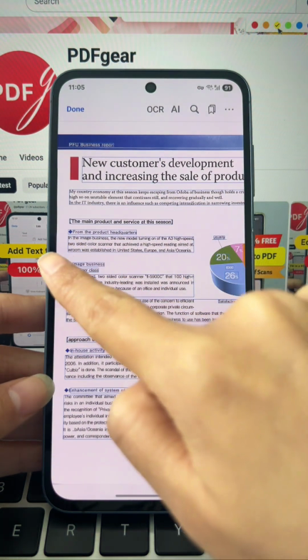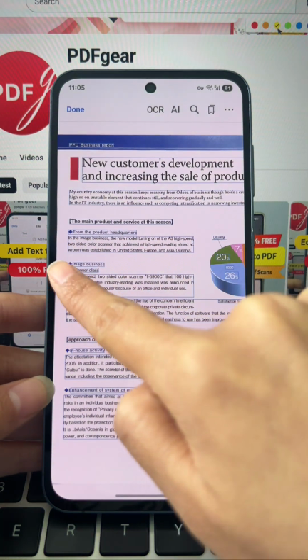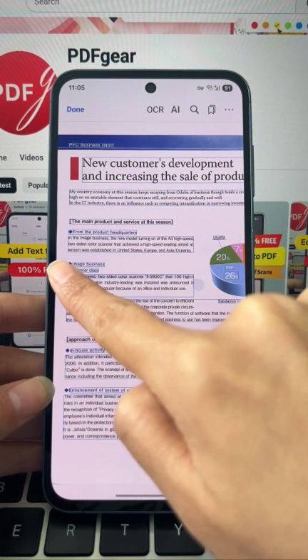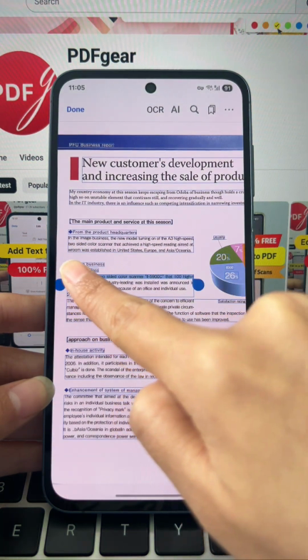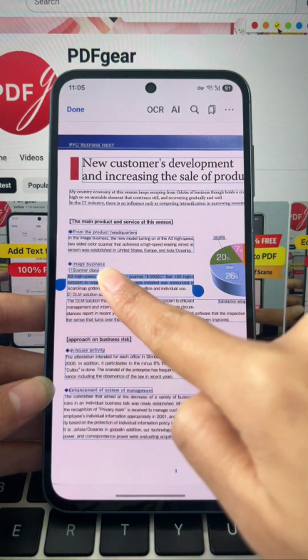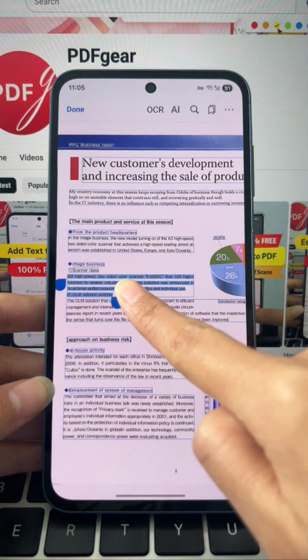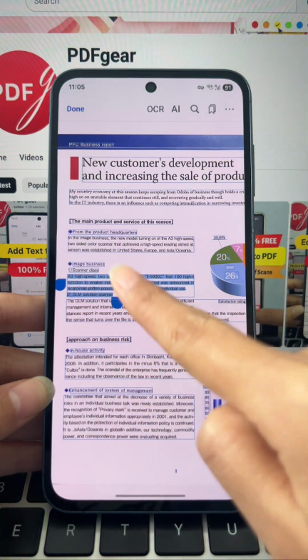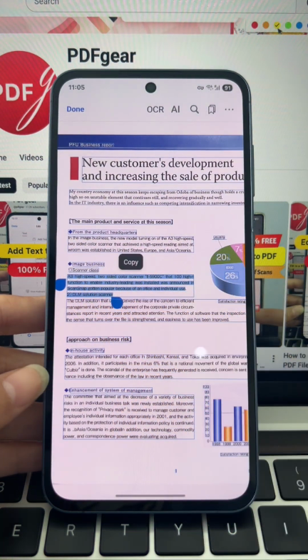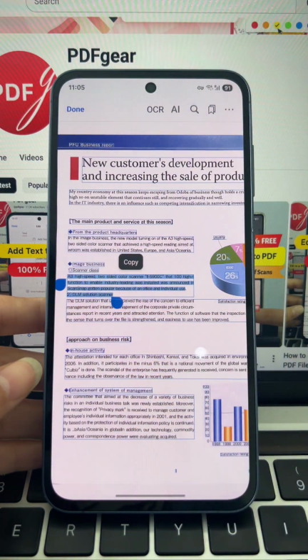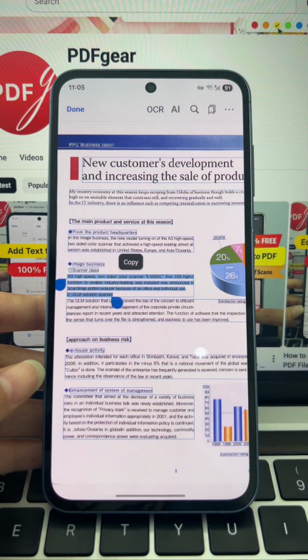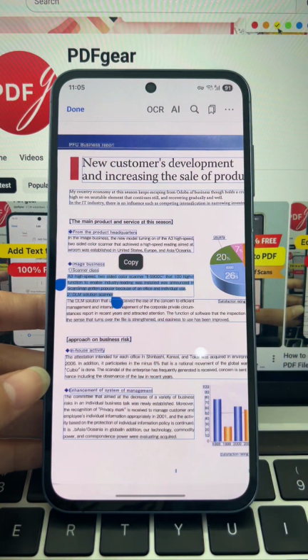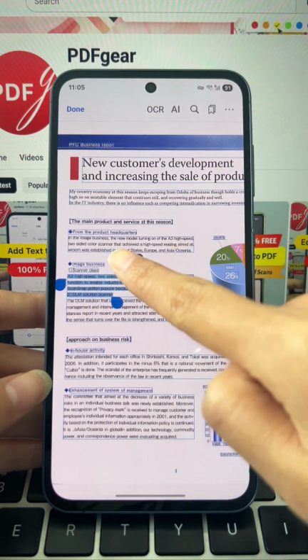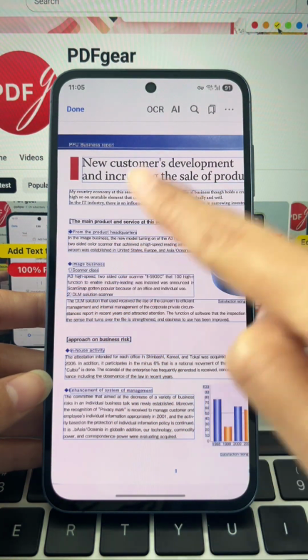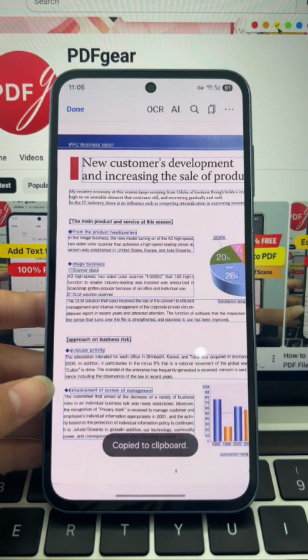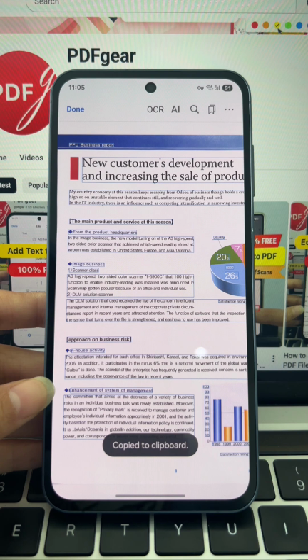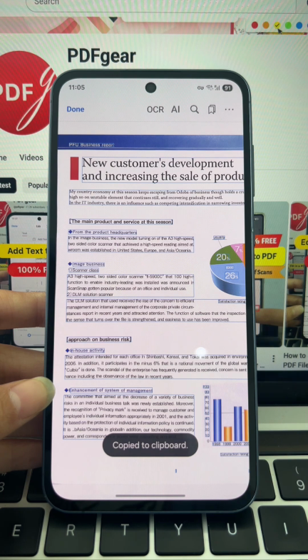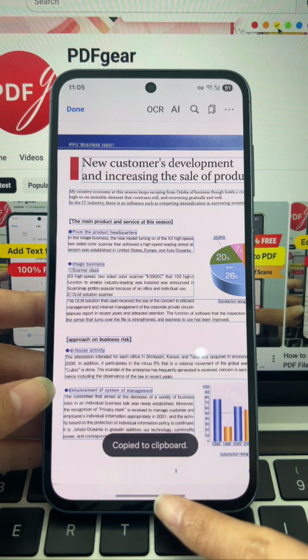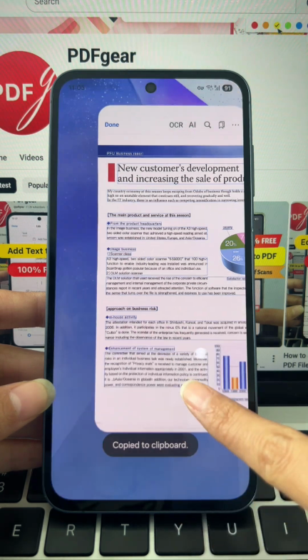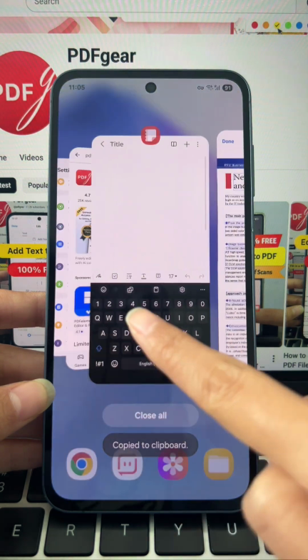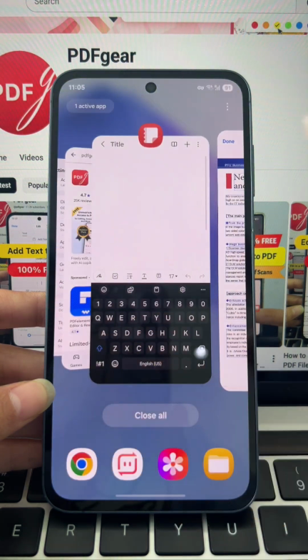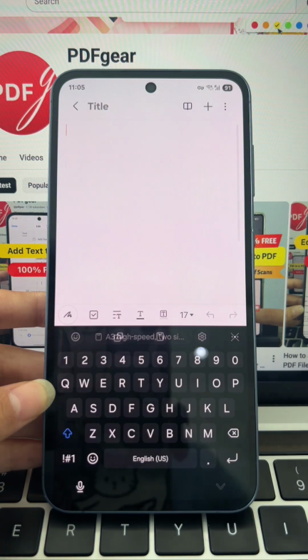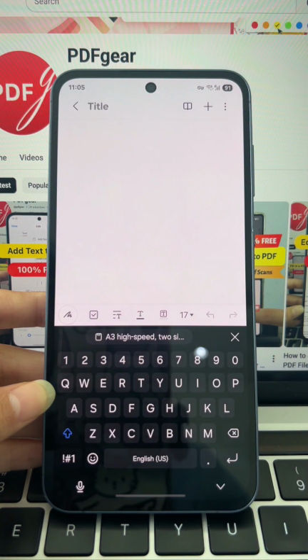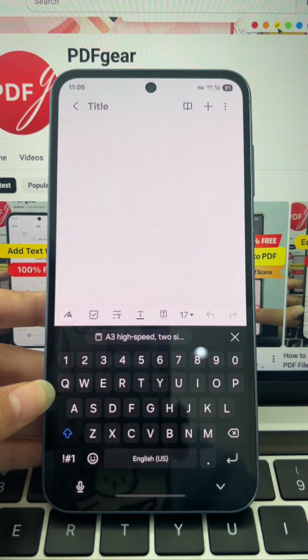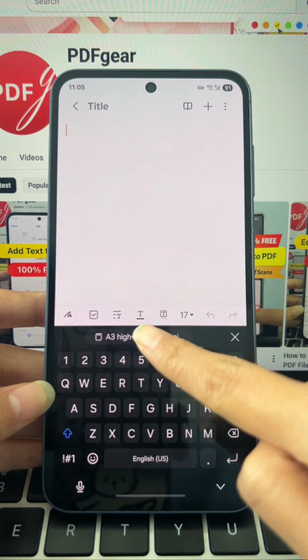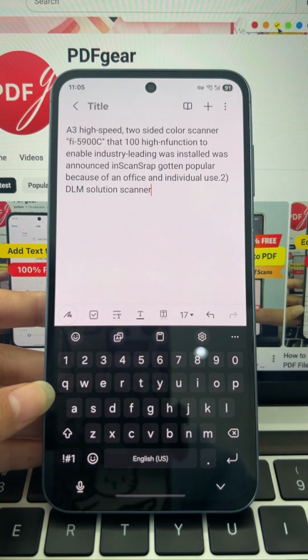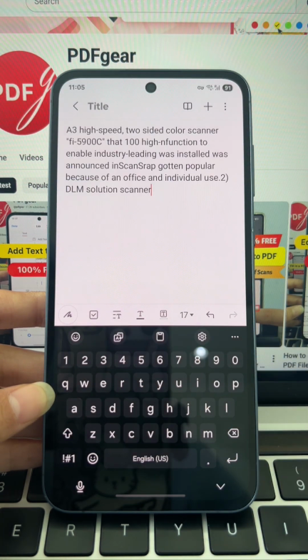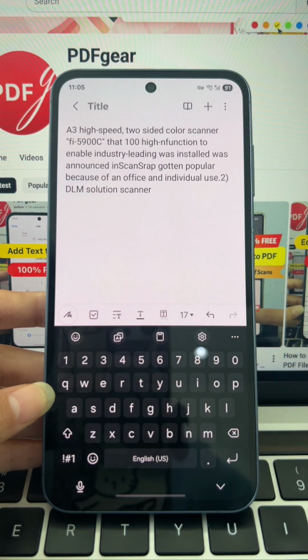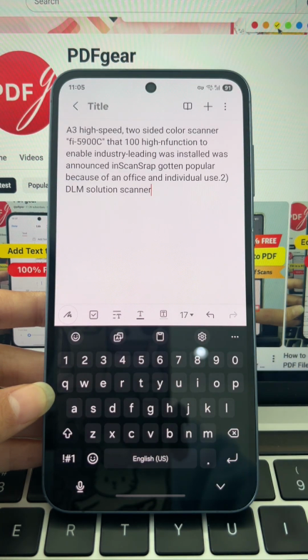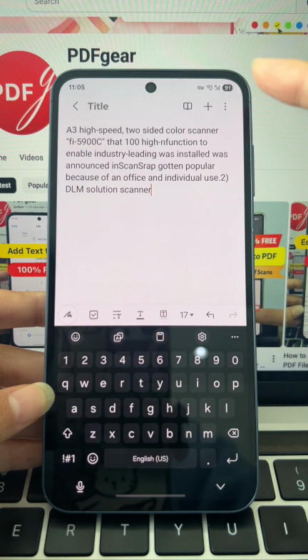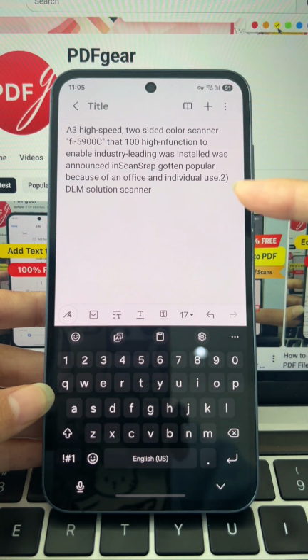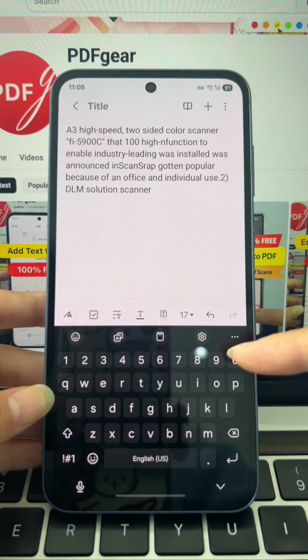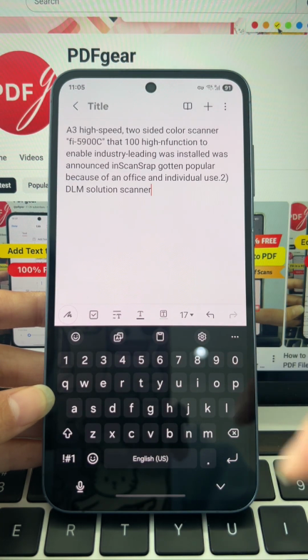Now tap and hold to select the text. A menu appears — tap Copy. Text copied. Paste it anywhere you want.